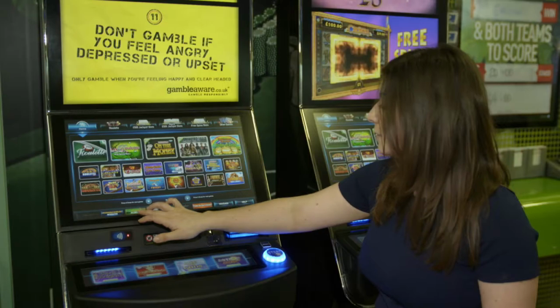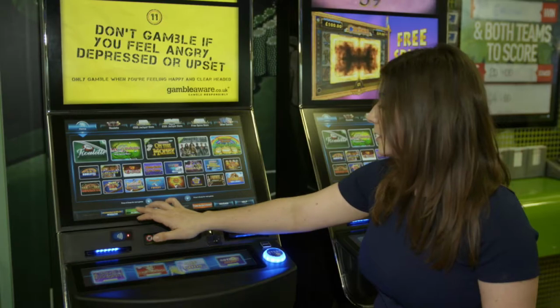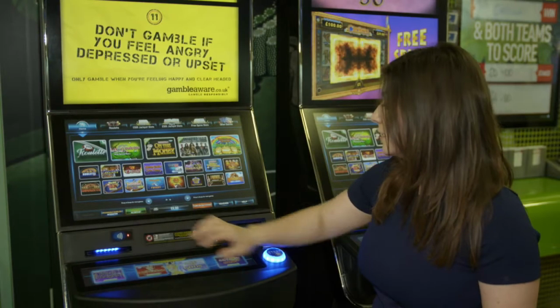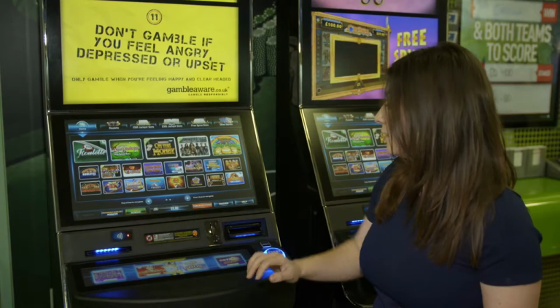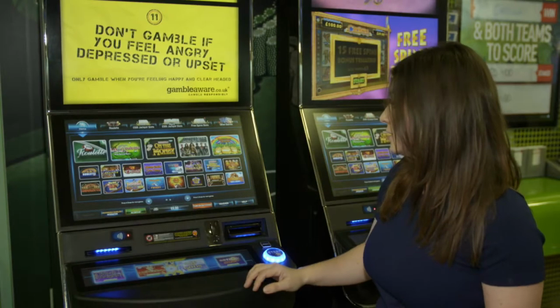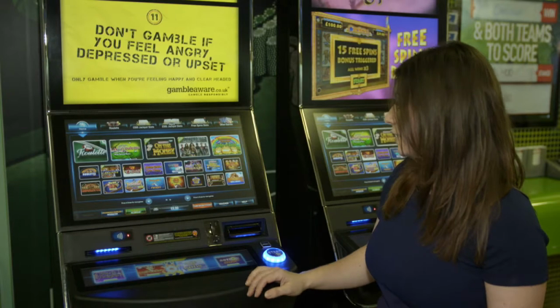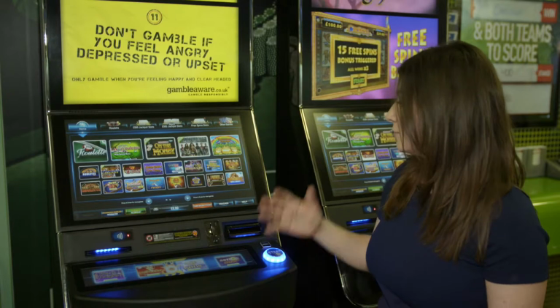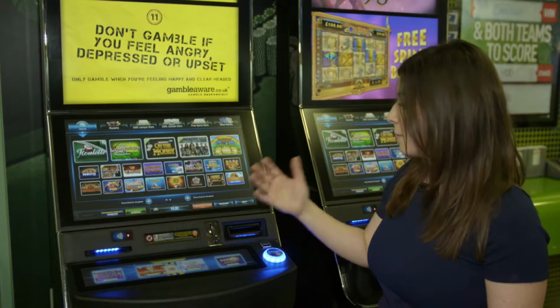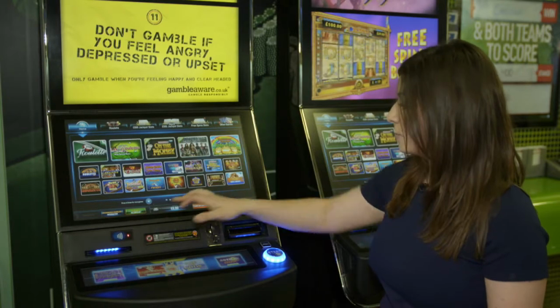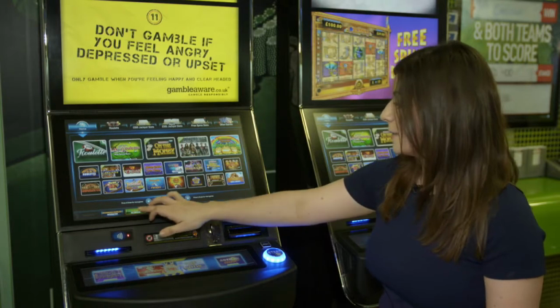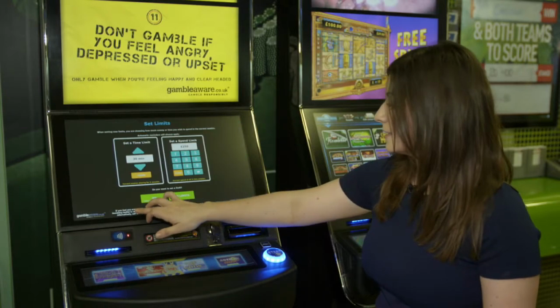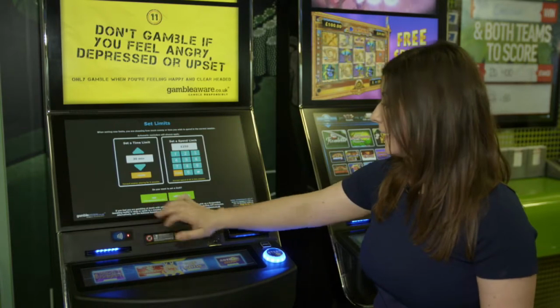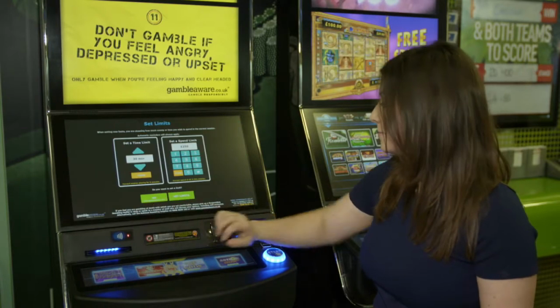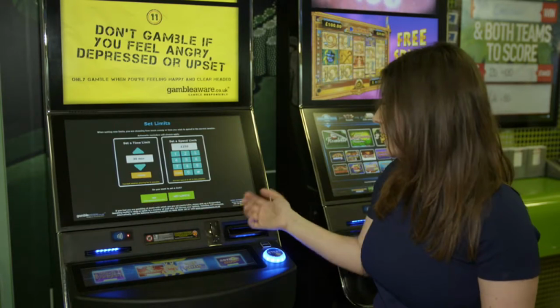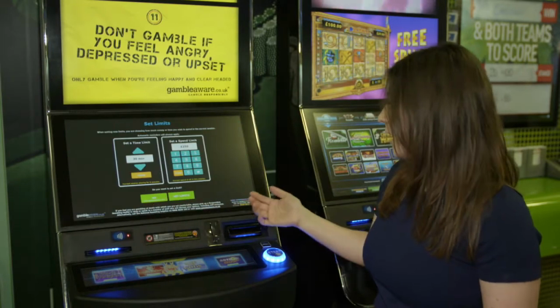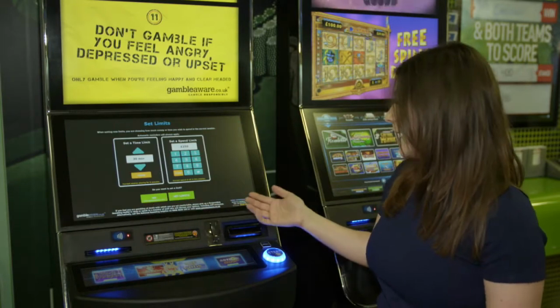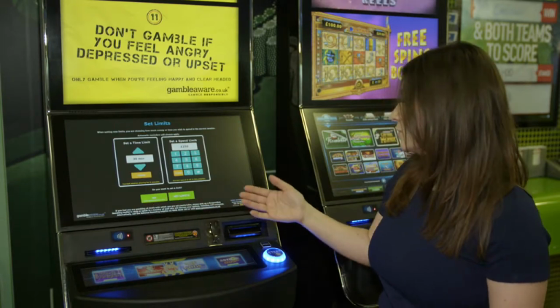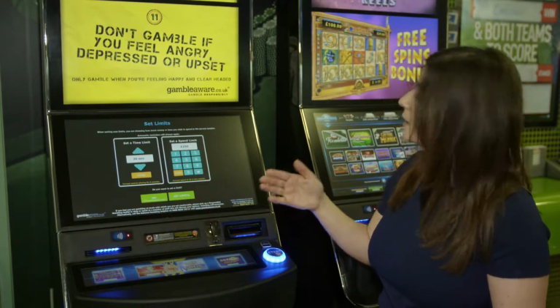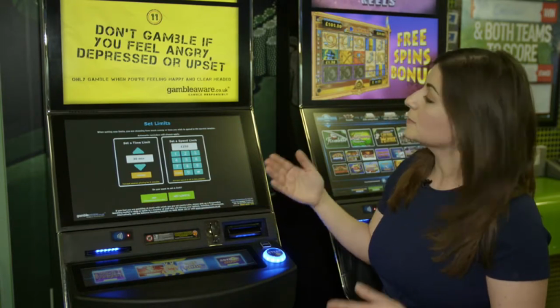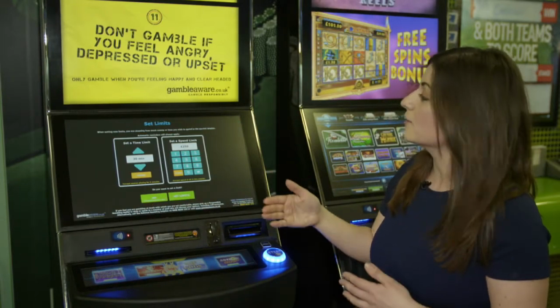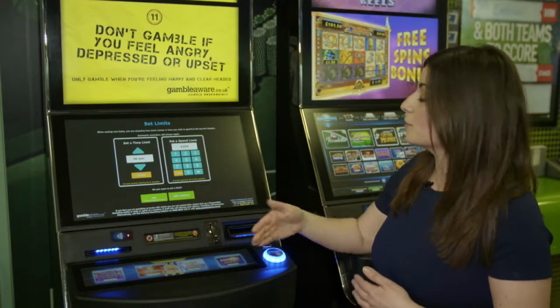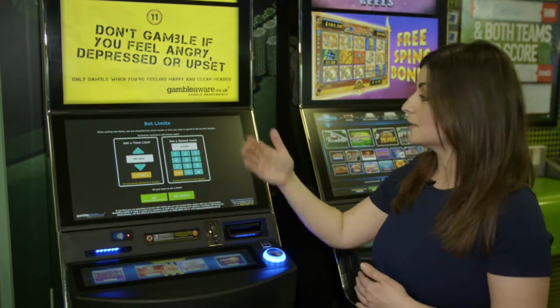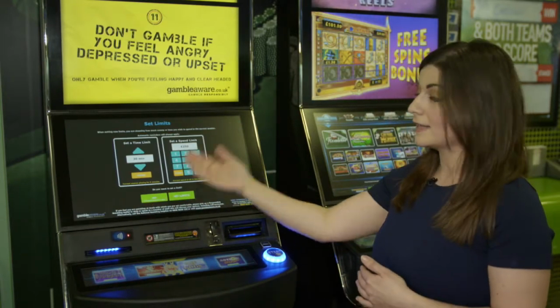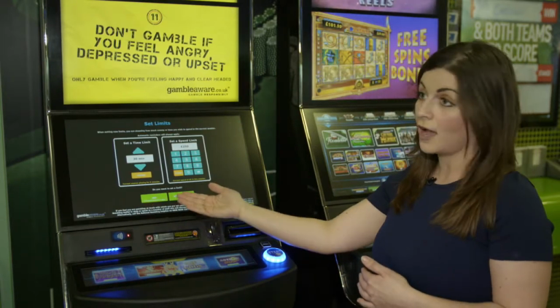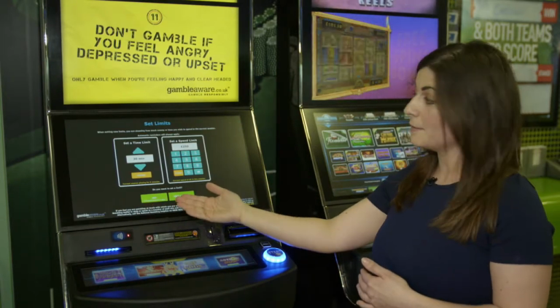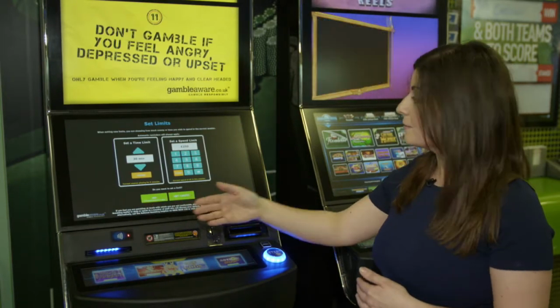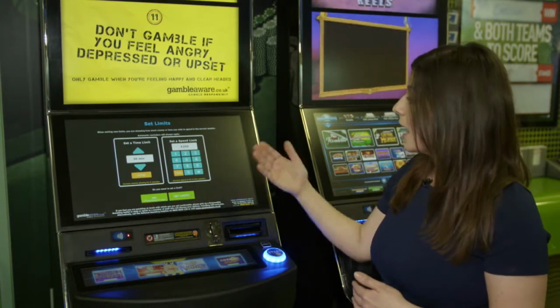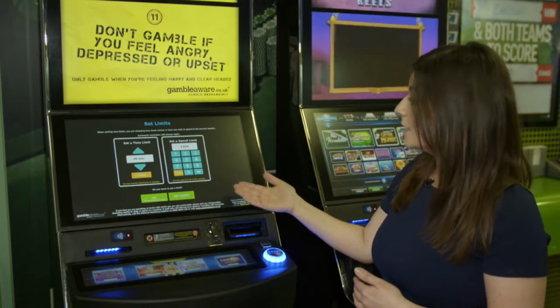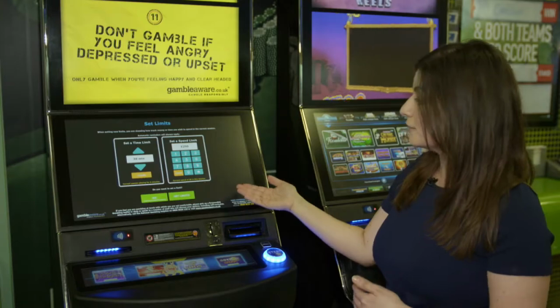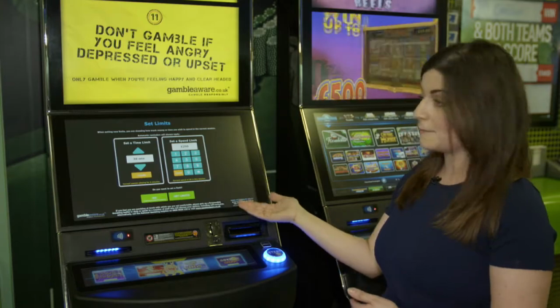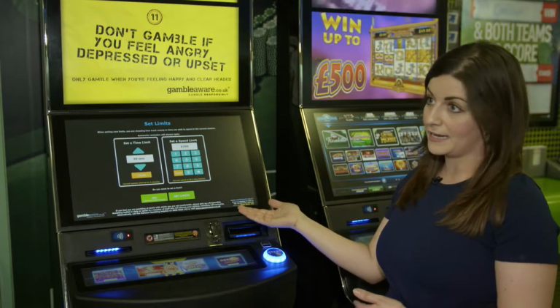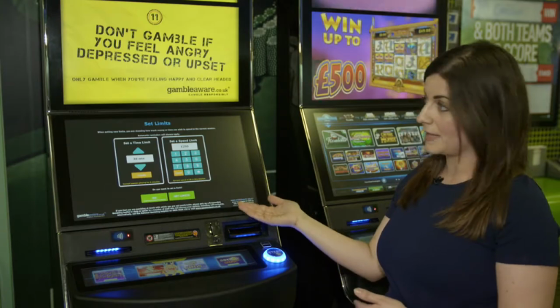When you click on this screen, it will come up automatically and customers are given the option to set a time limit and/or a spend limit.